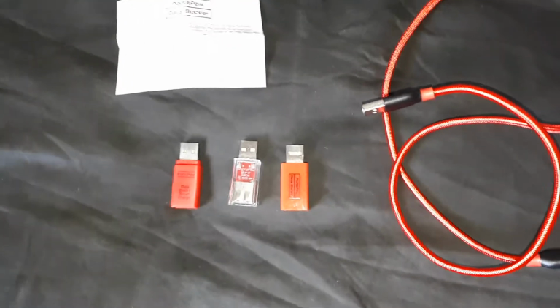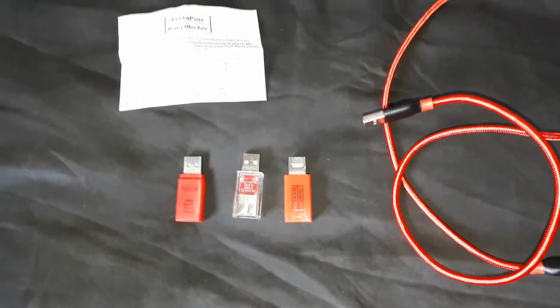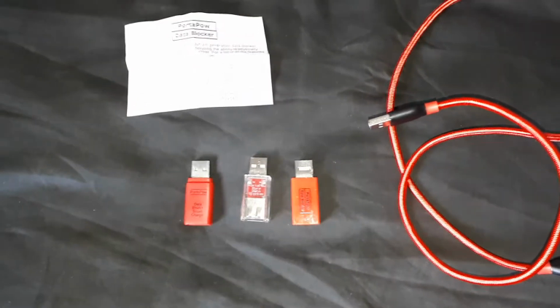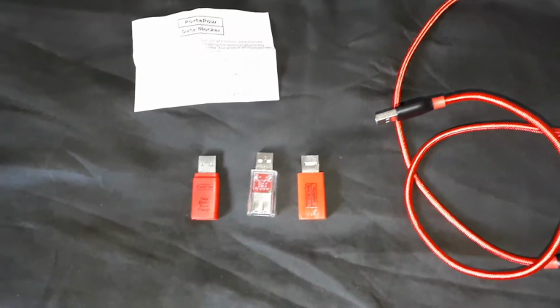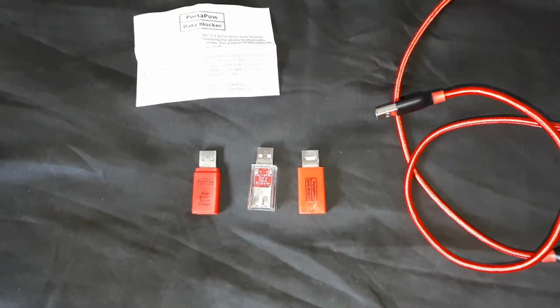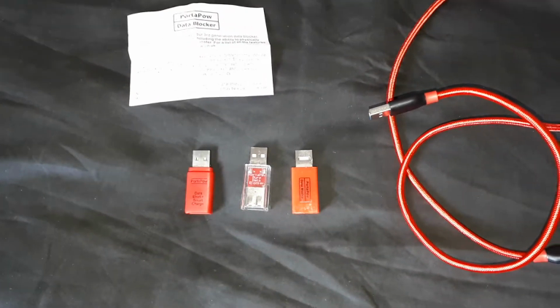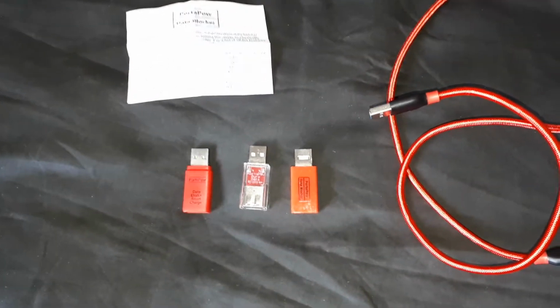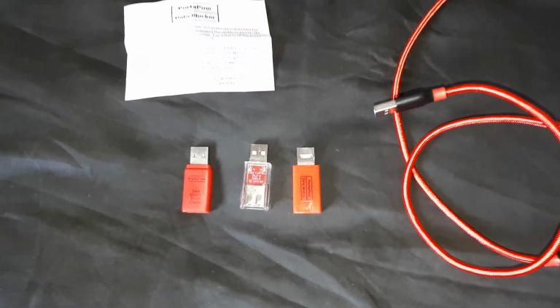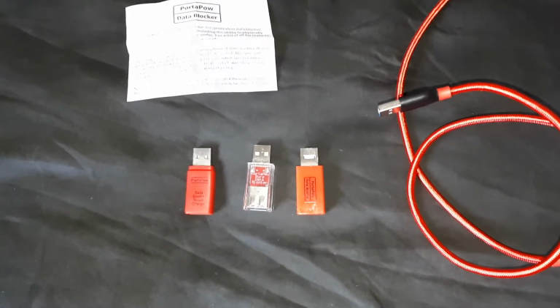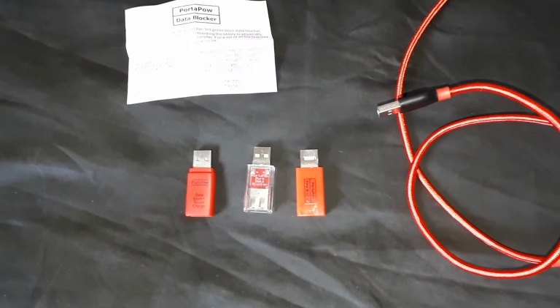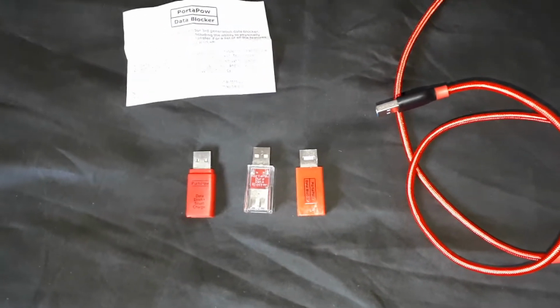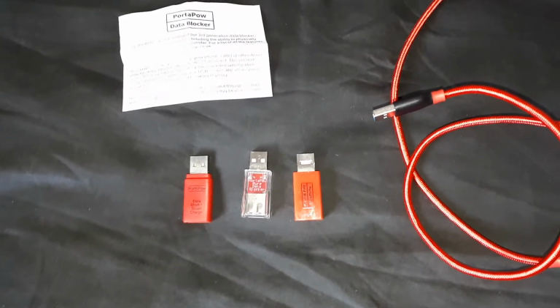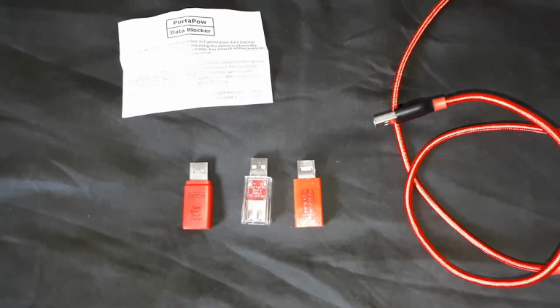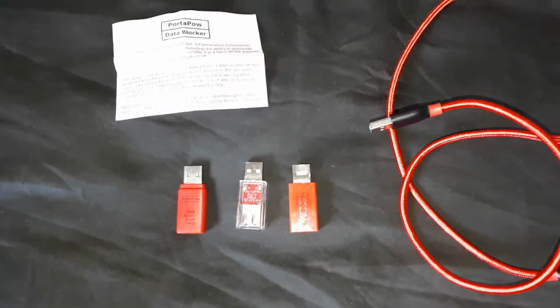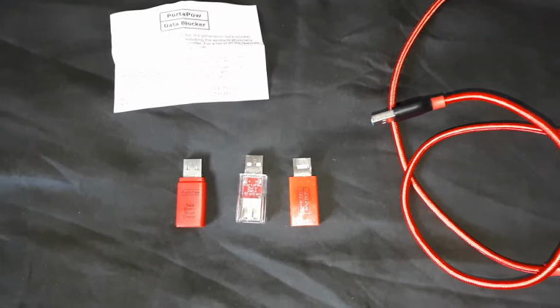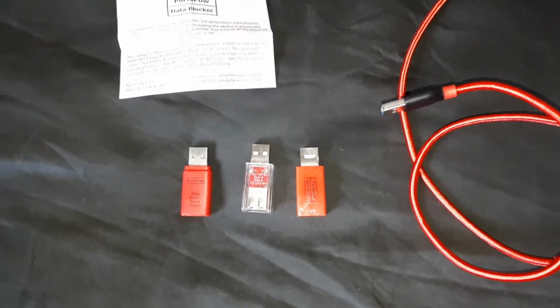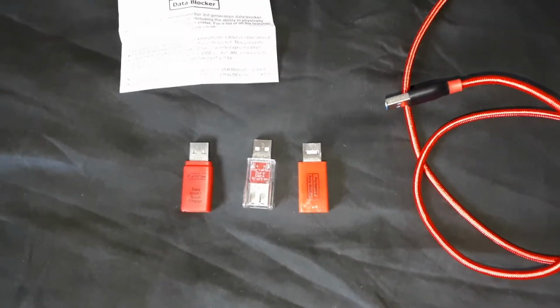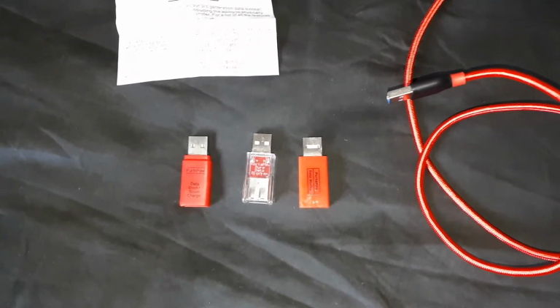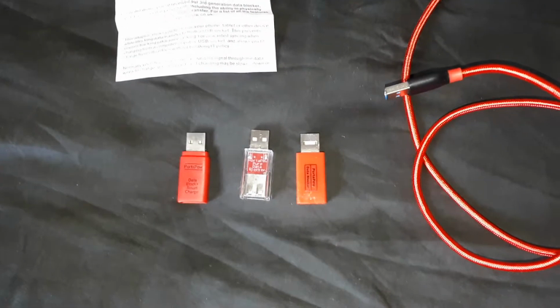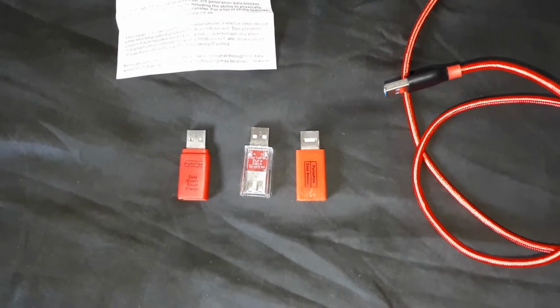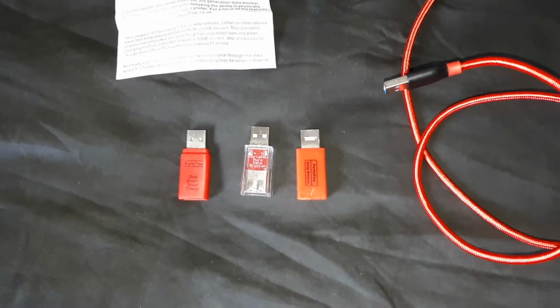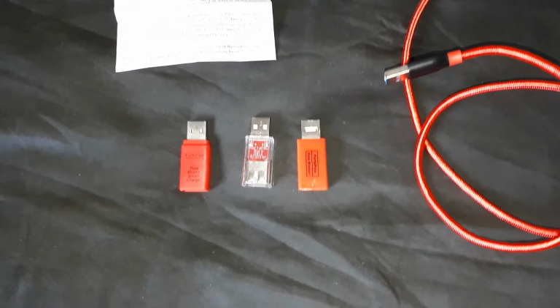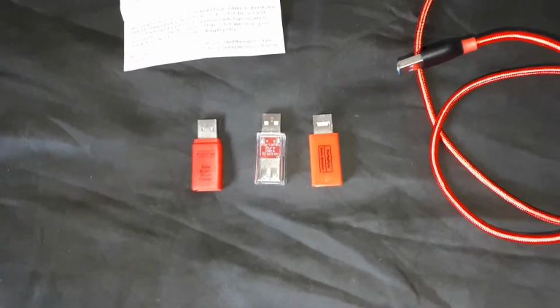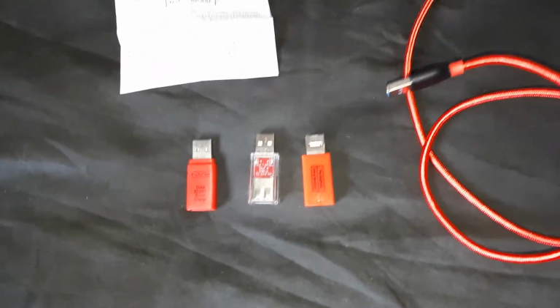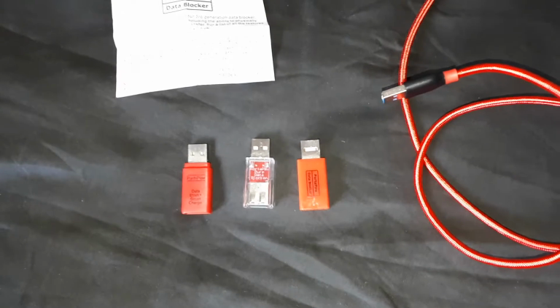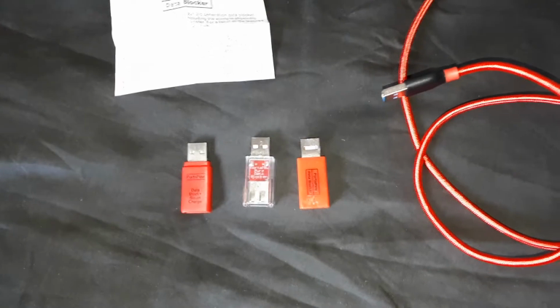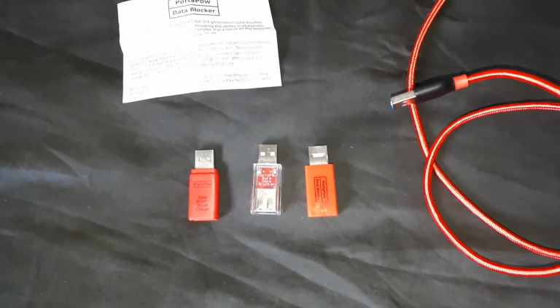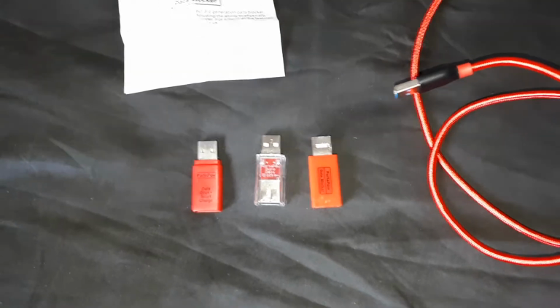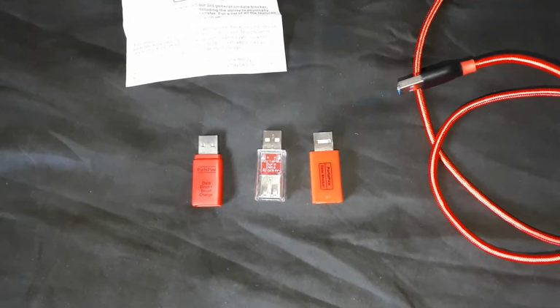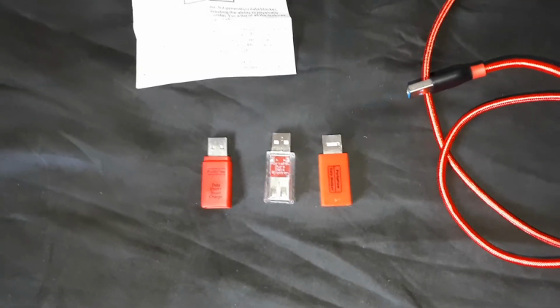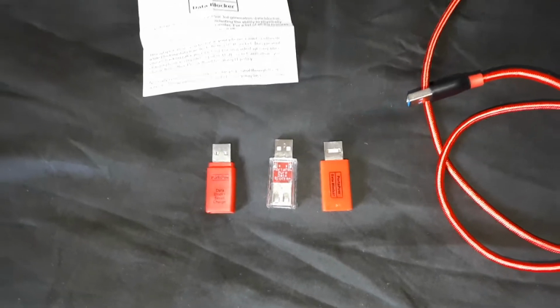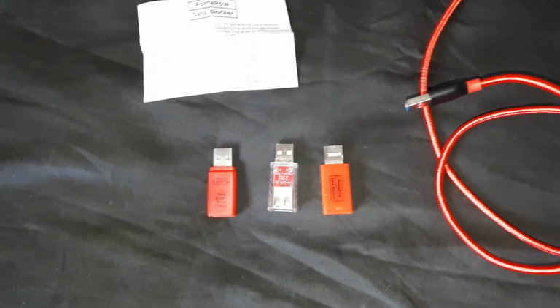Hello, this is going to be a very quick video just to introduce you to a product if you're not aware of them.